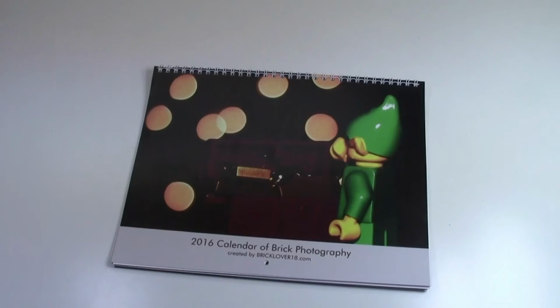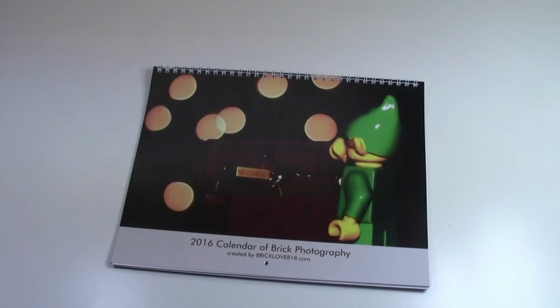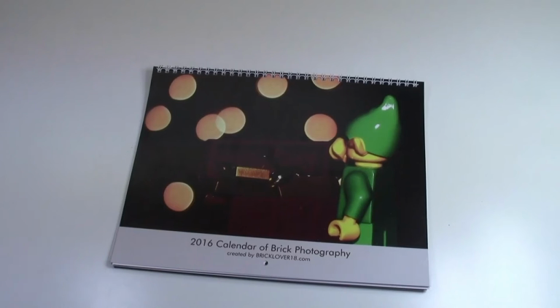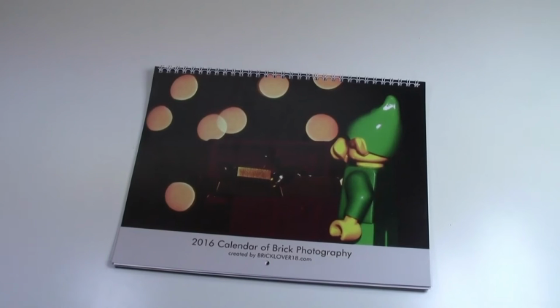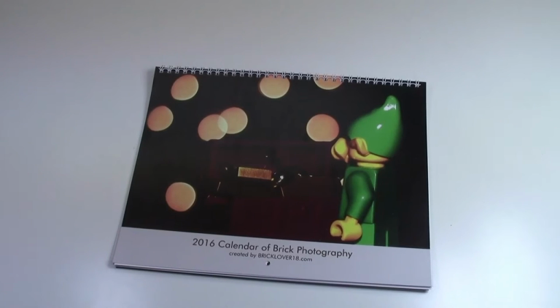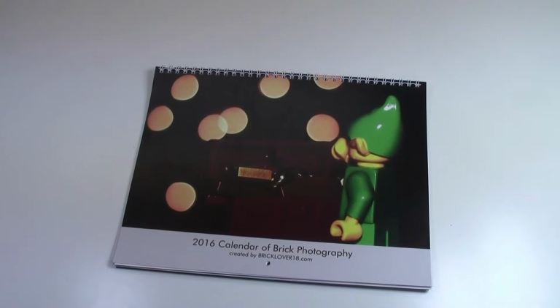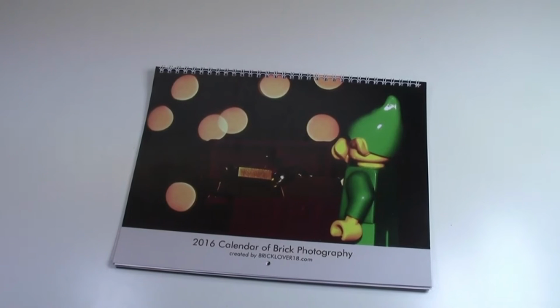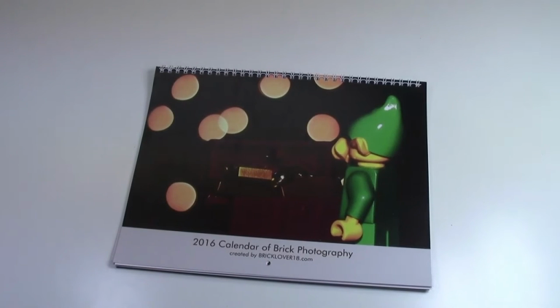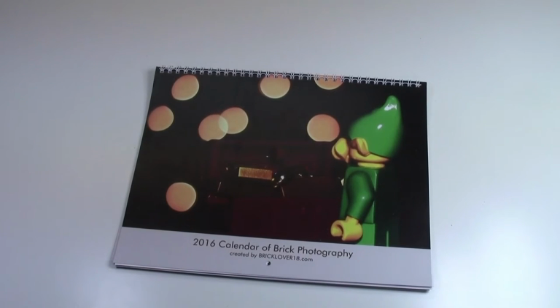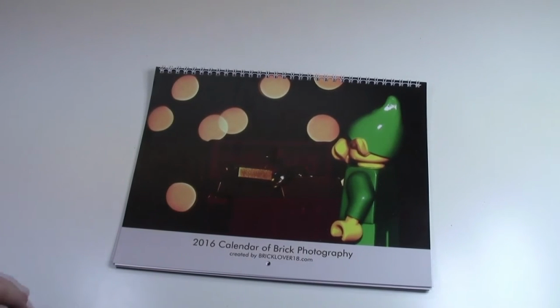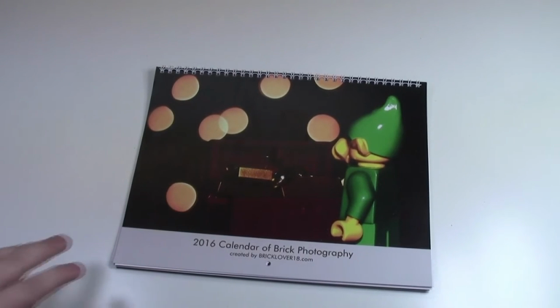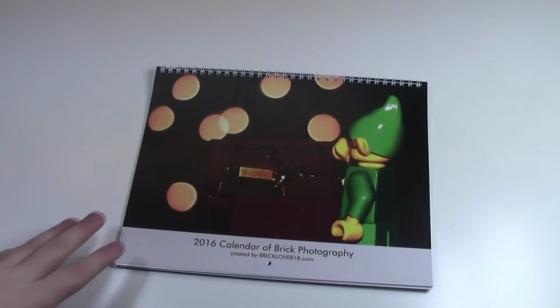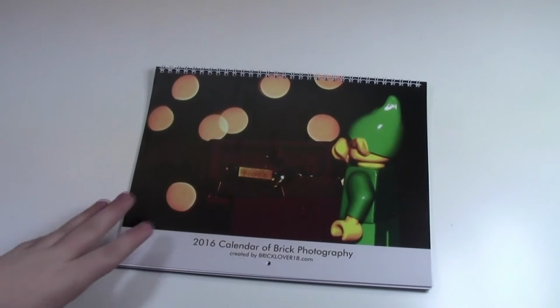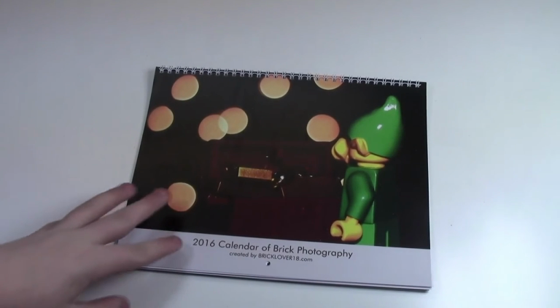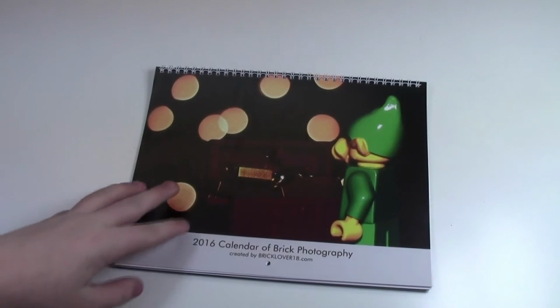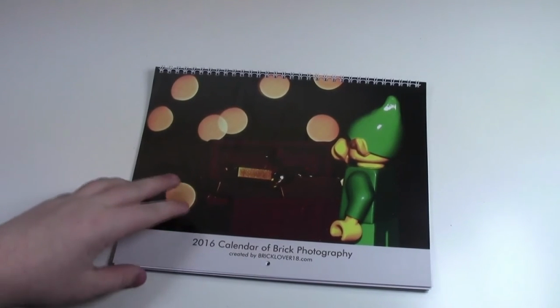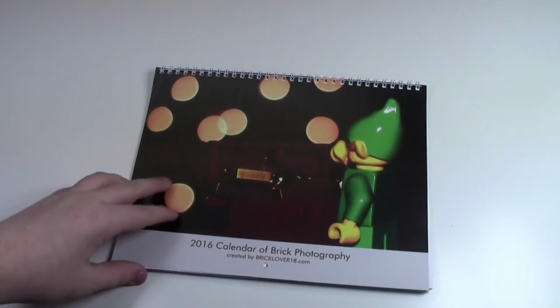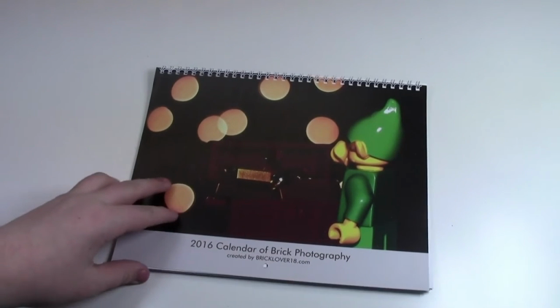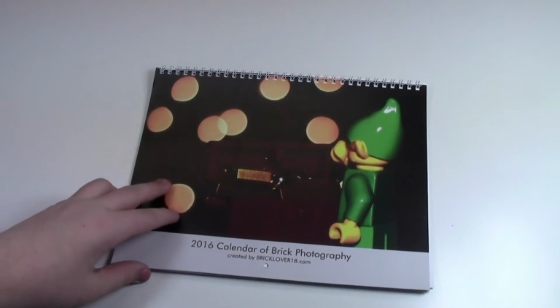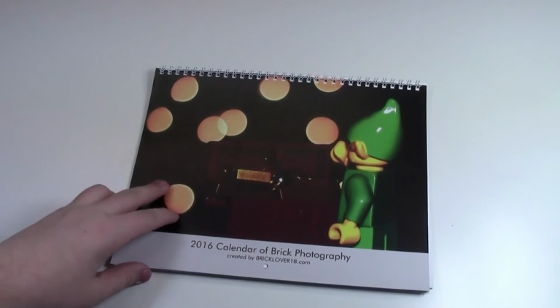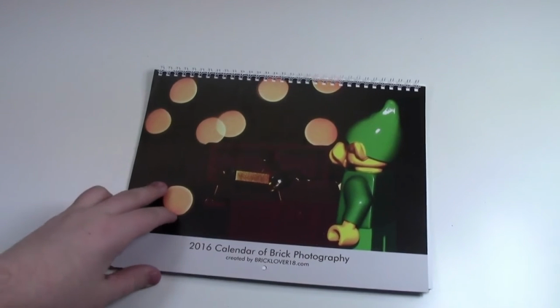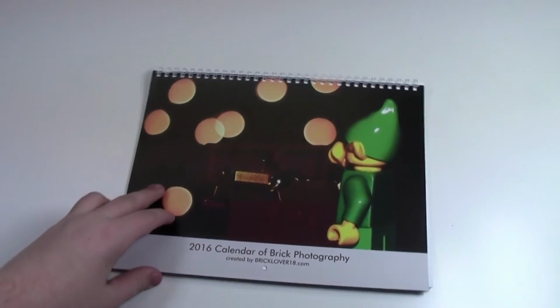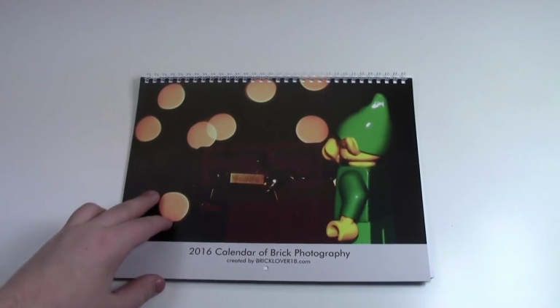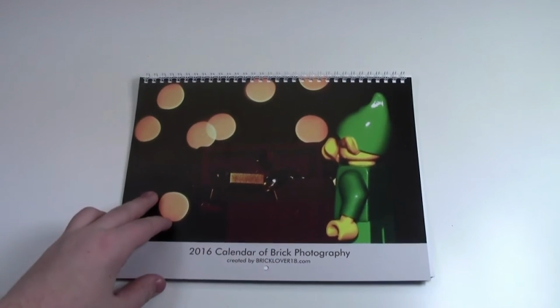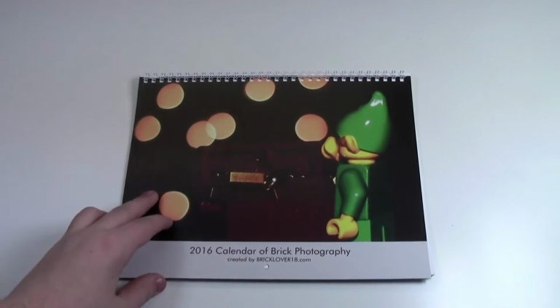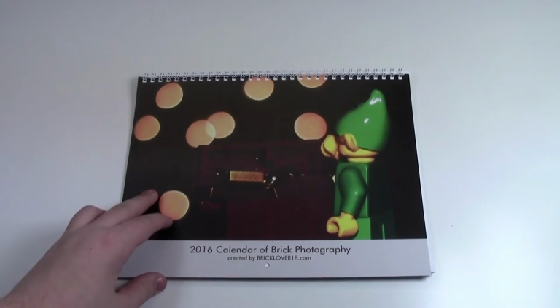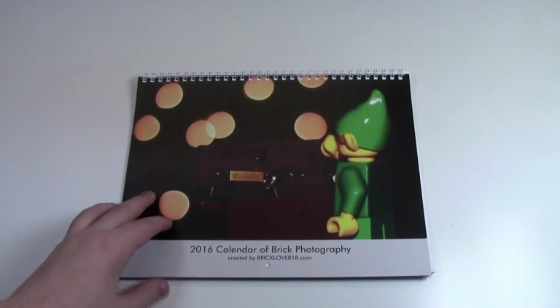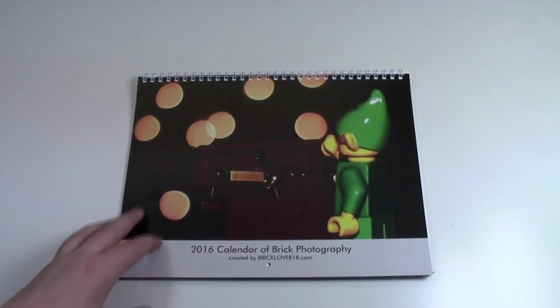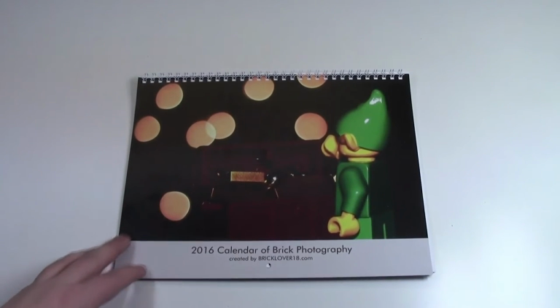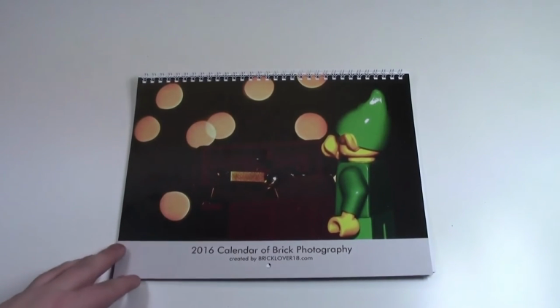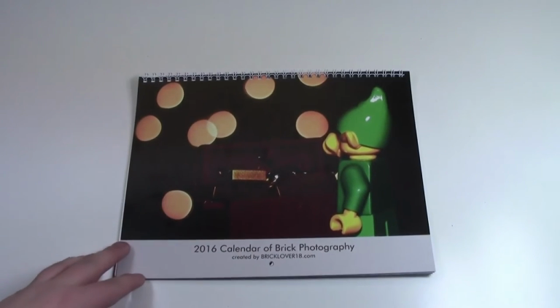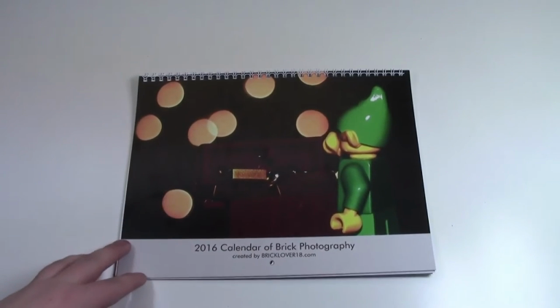Hey everybody, BrickLover18 here today with a flip through of my custom Lego calendars.